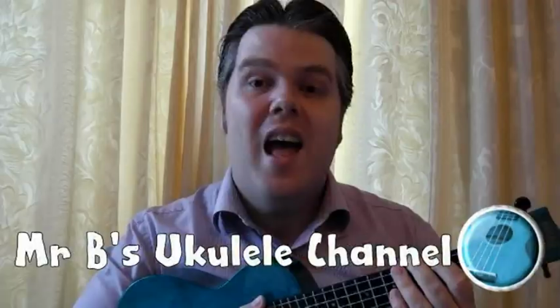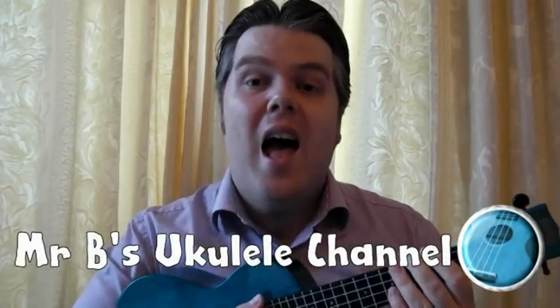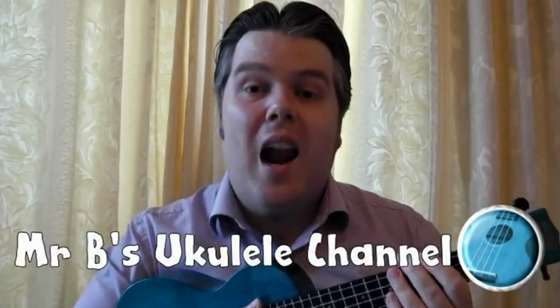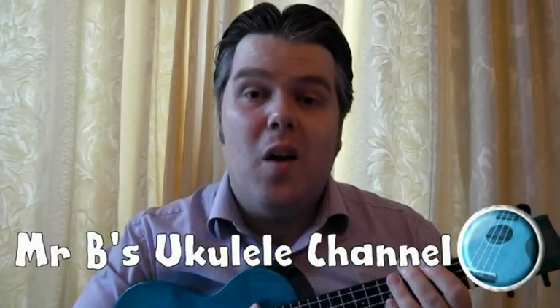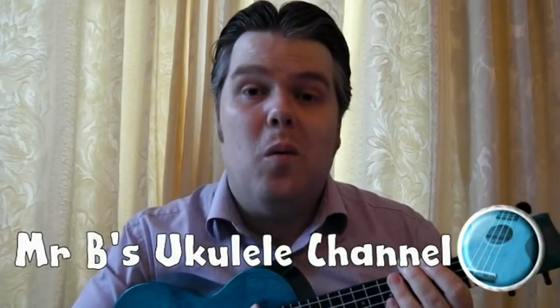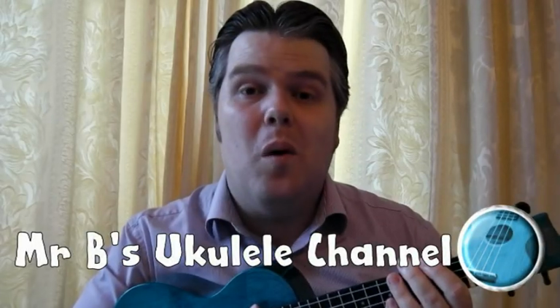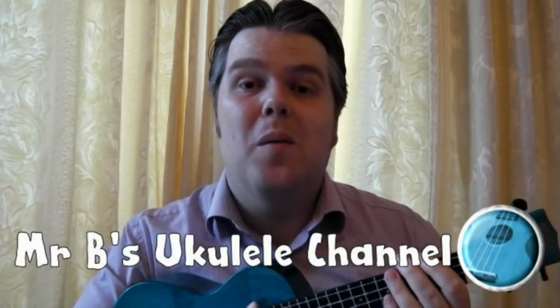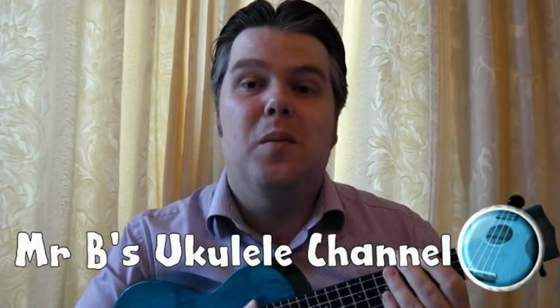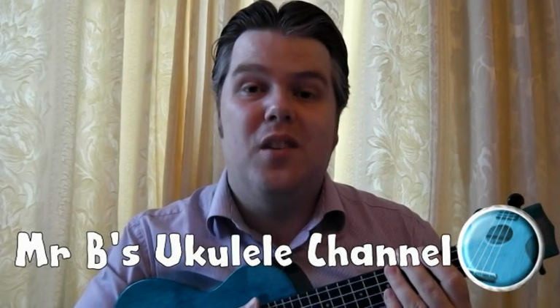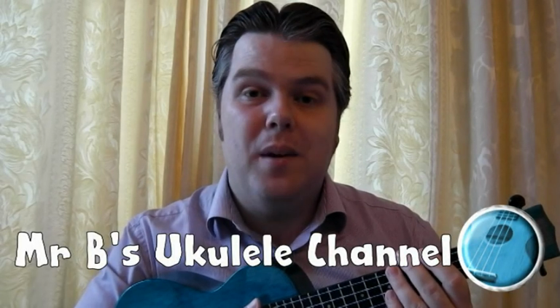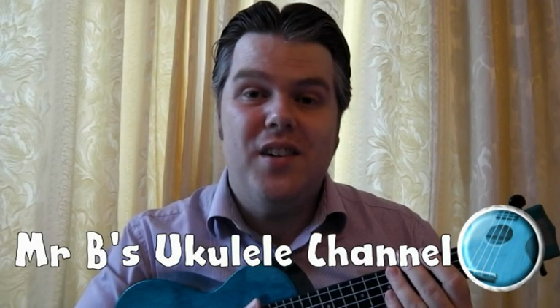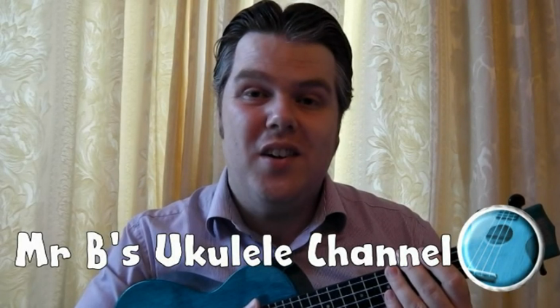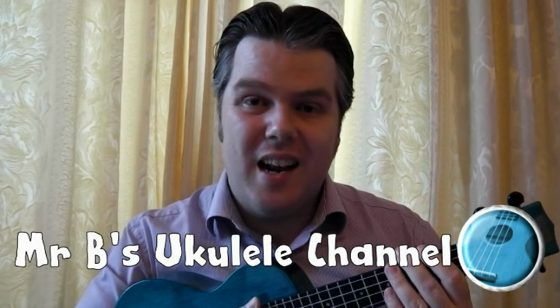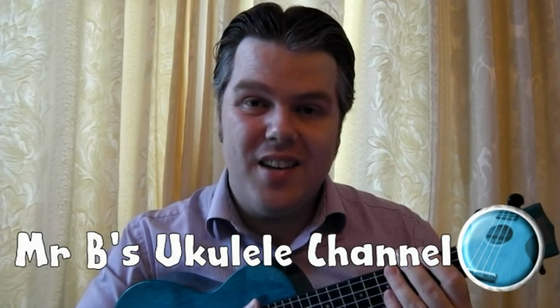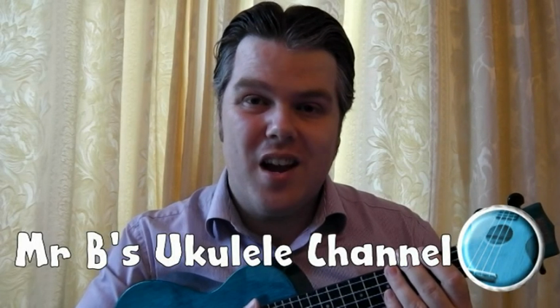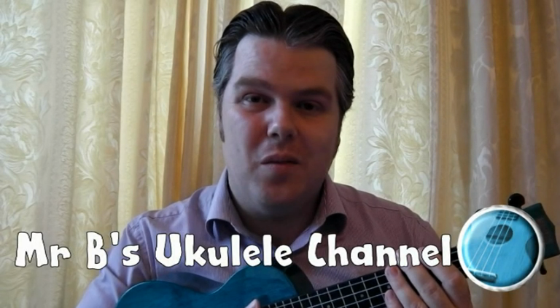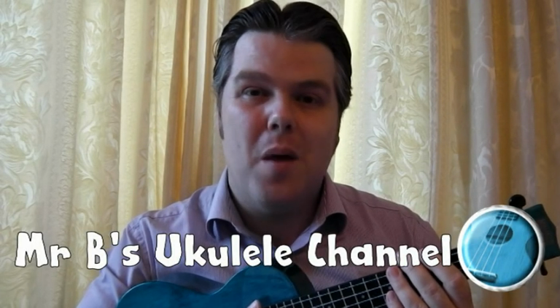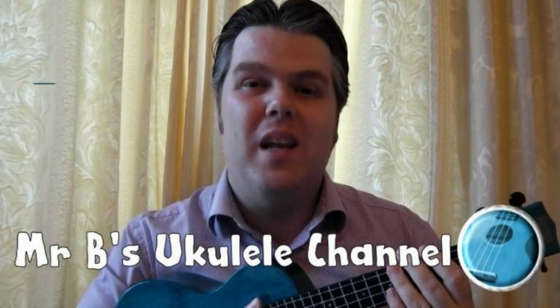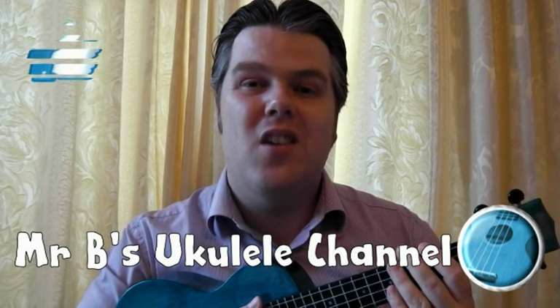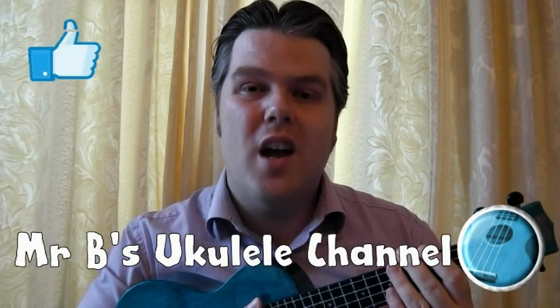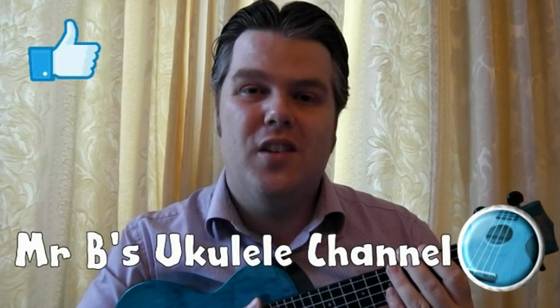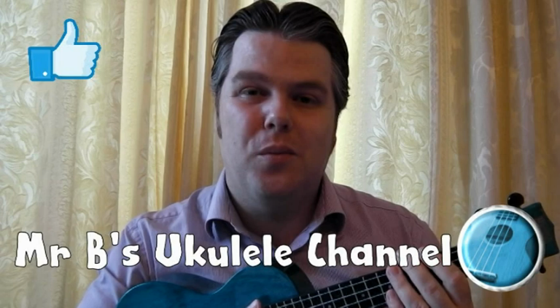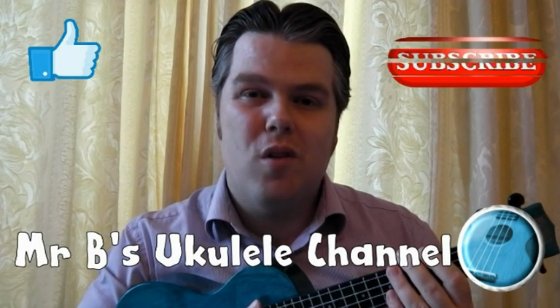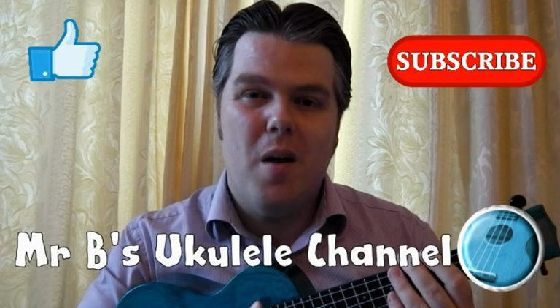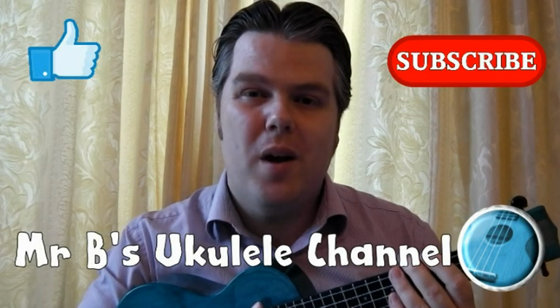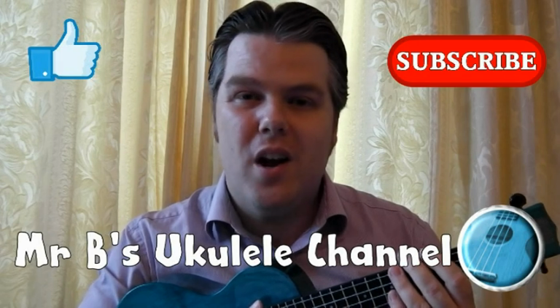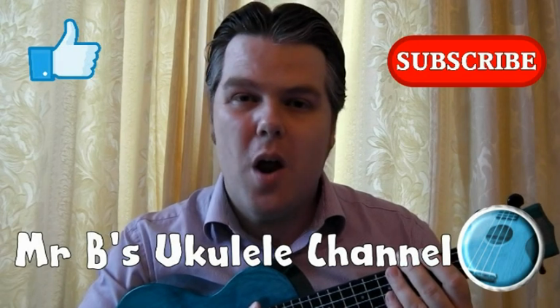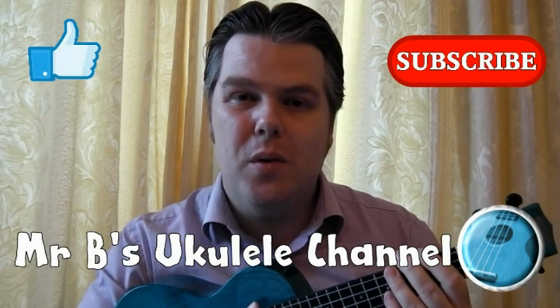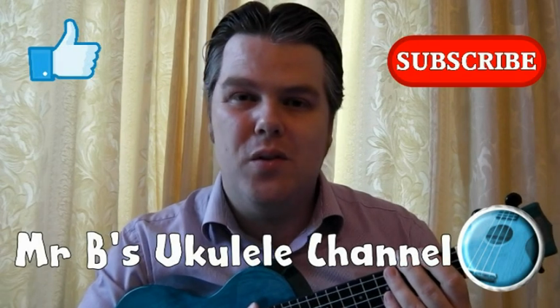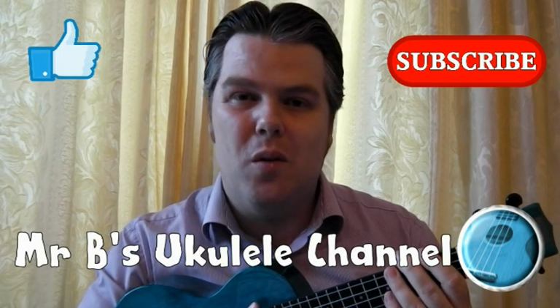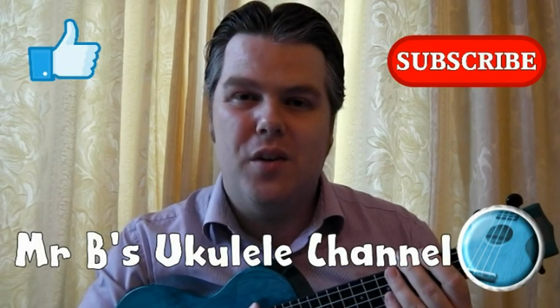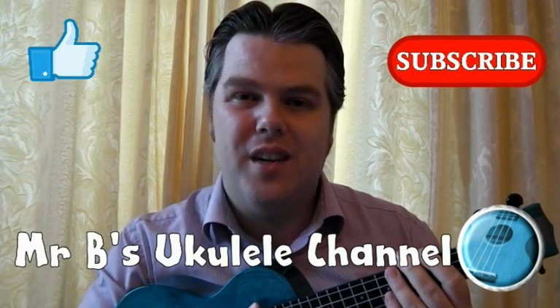Hello and welcome to Mr B's ukulele channel. Please like and subscribe and I hope you enjoy watching.